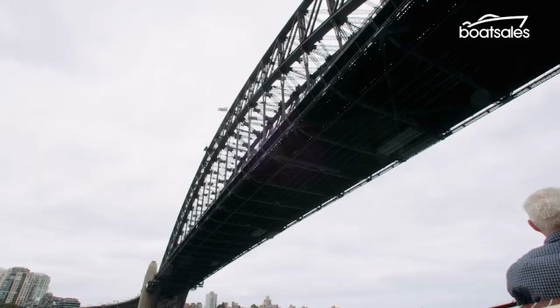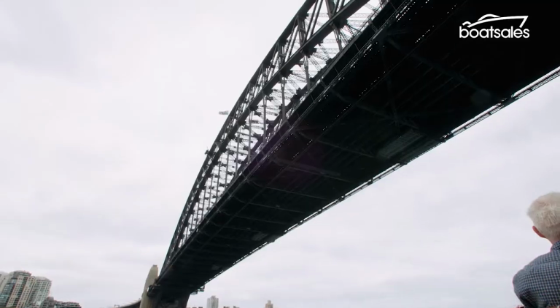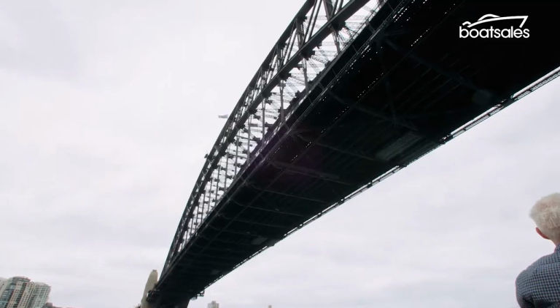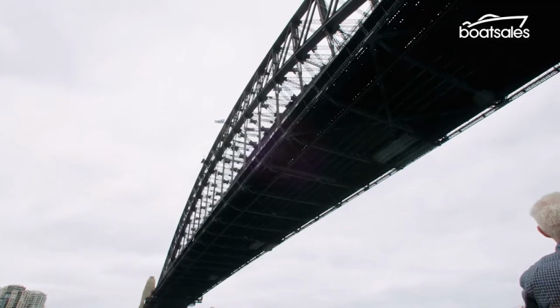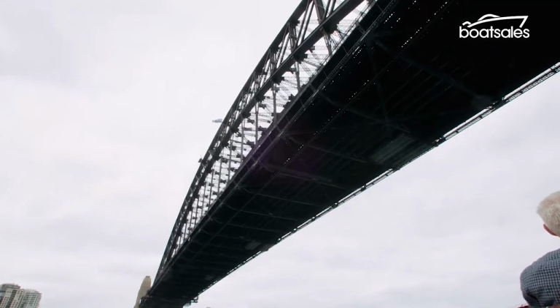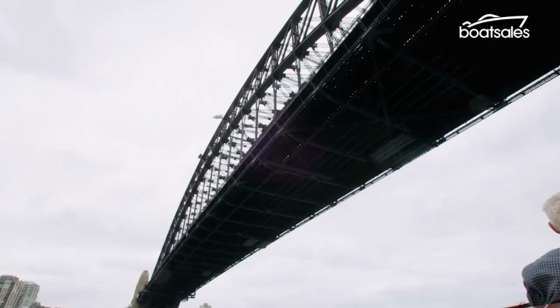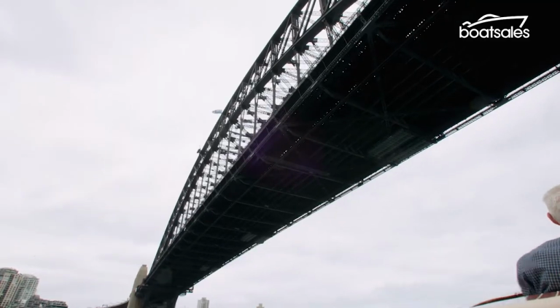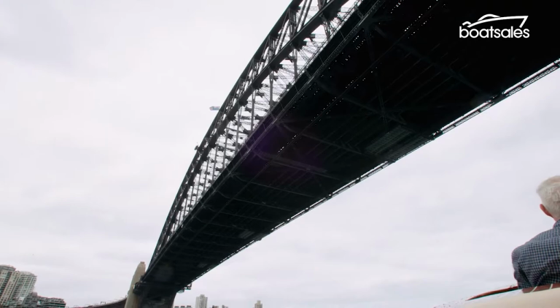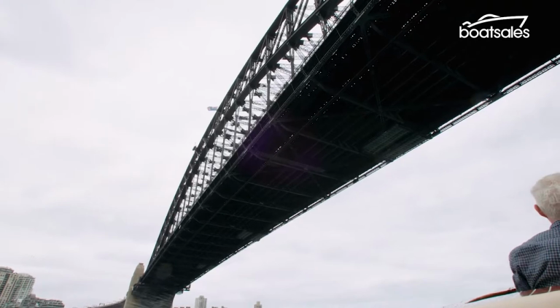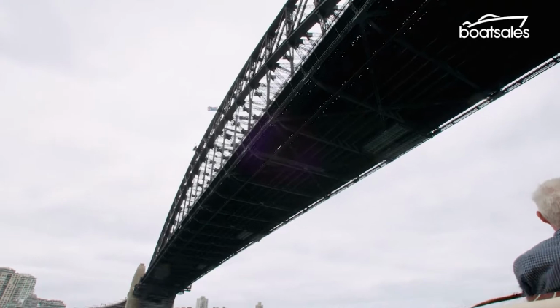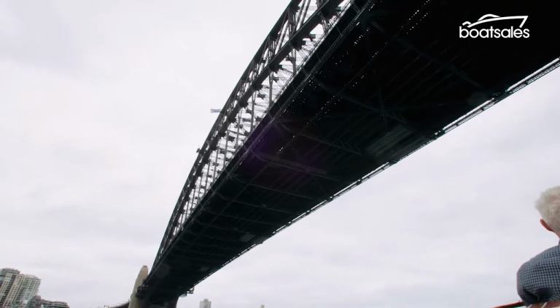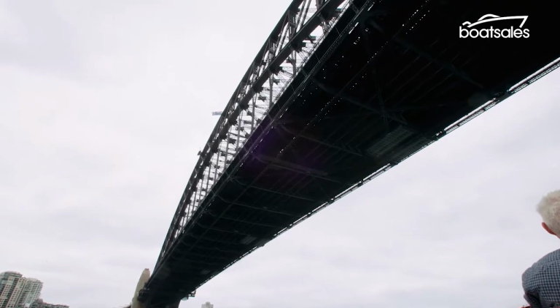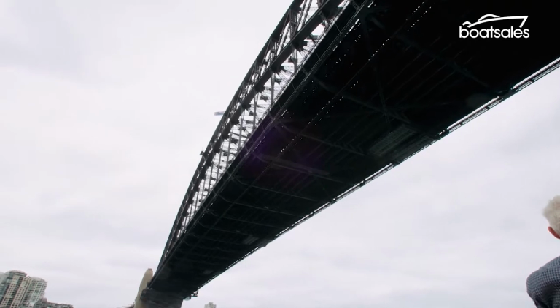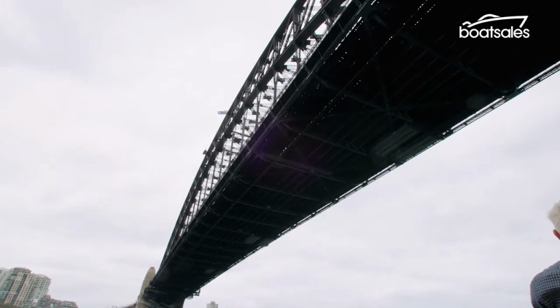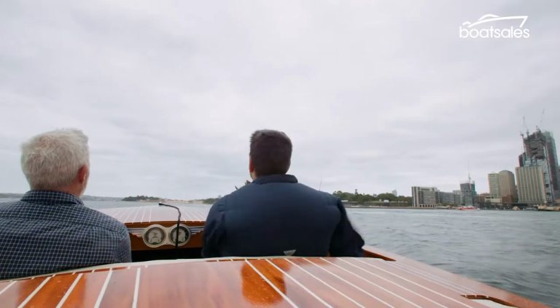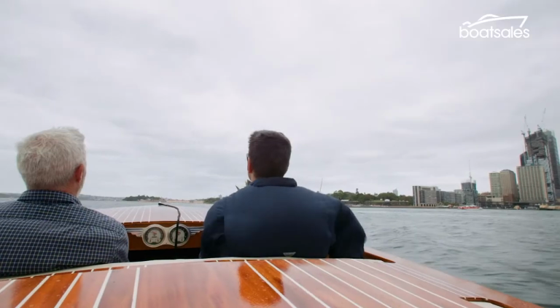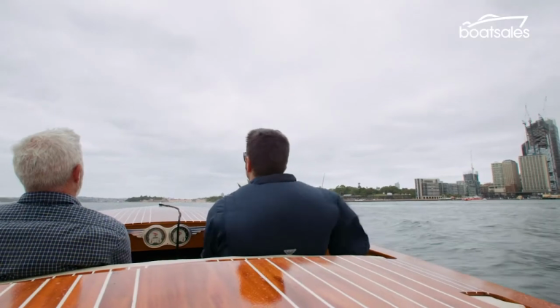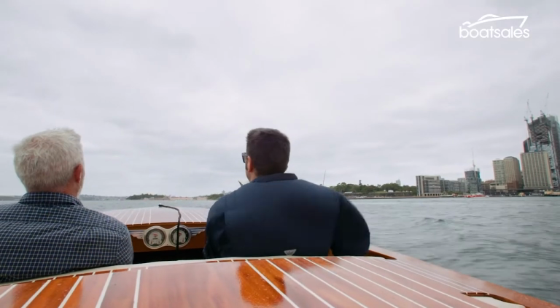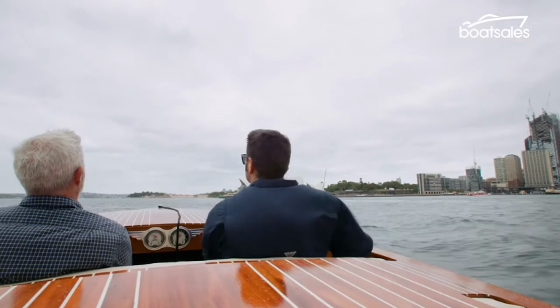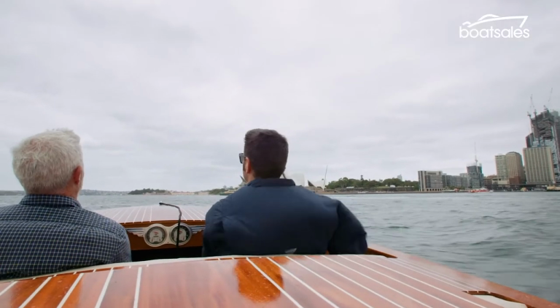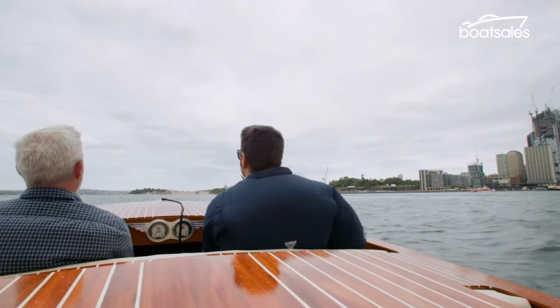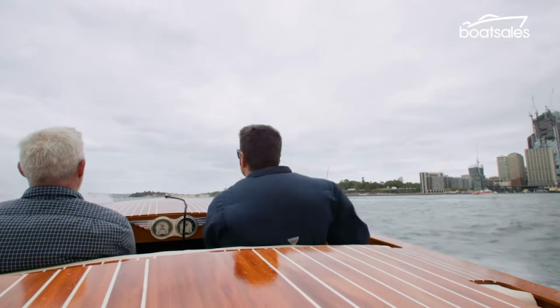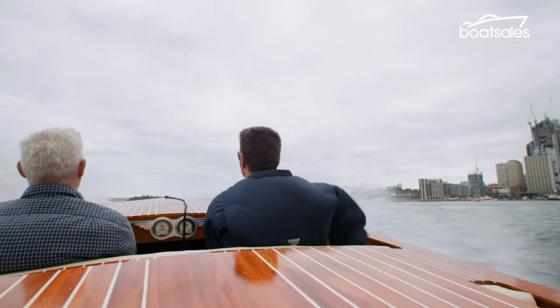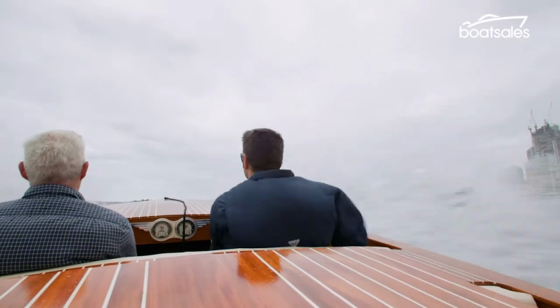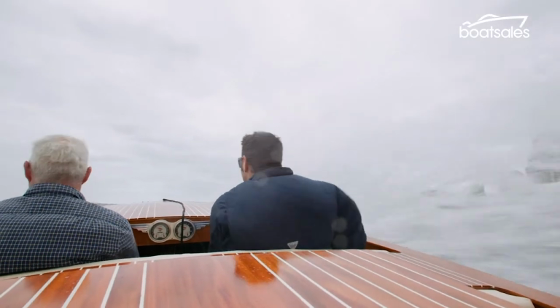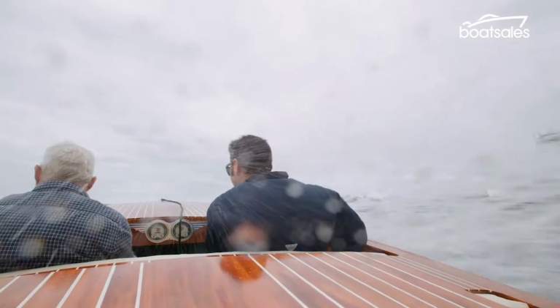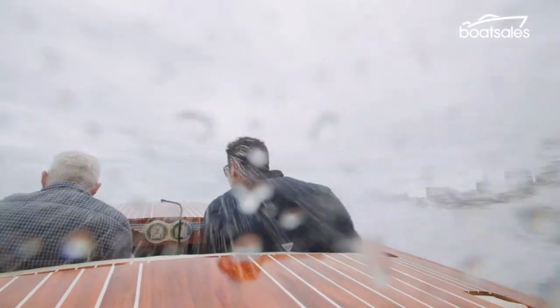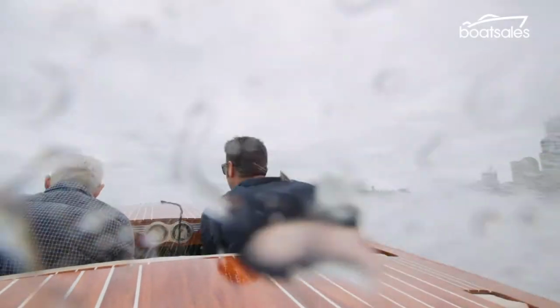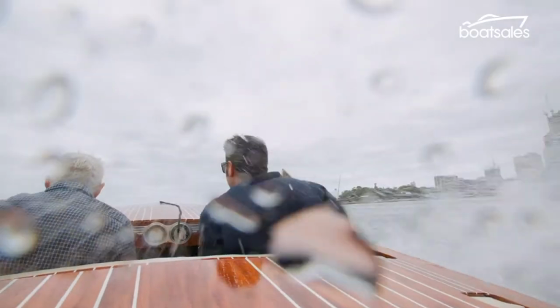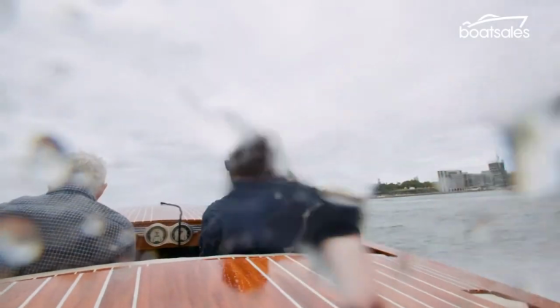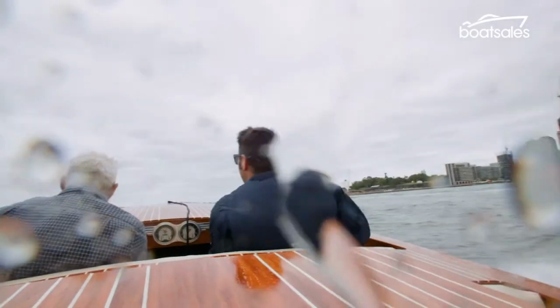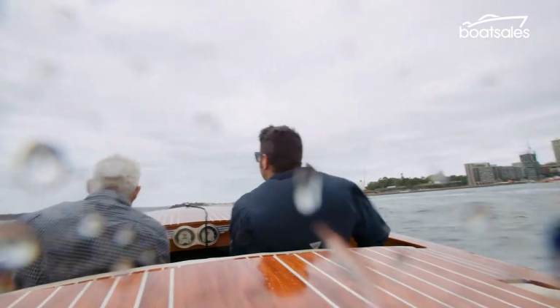On the downside, the lack of a windscreen means you can occasionally cop a face full of seawater. But it's genuinely worth it.